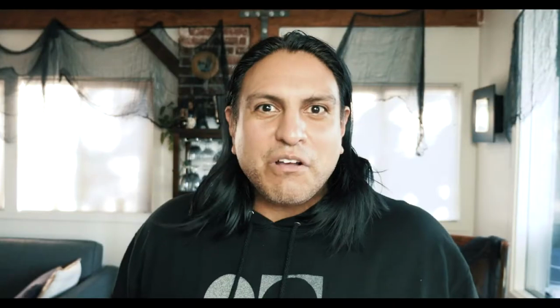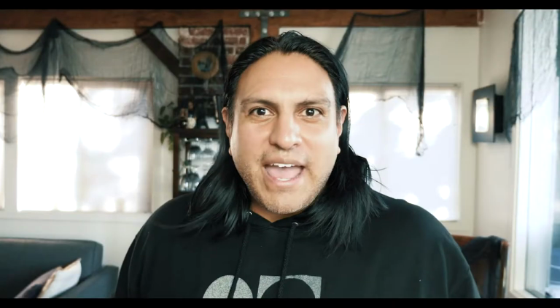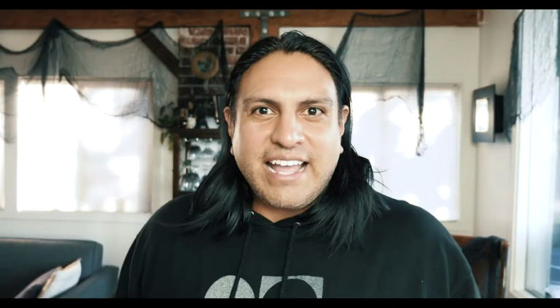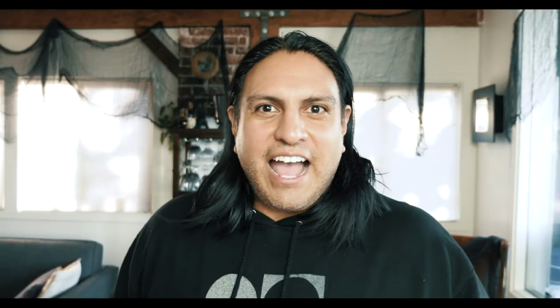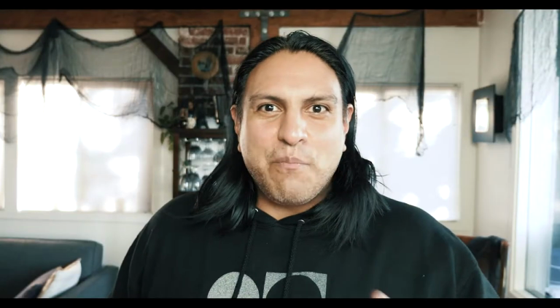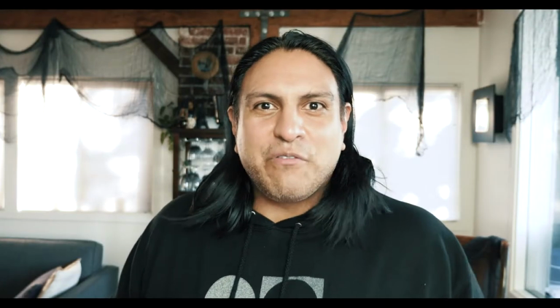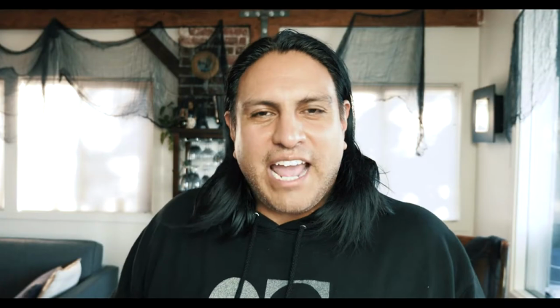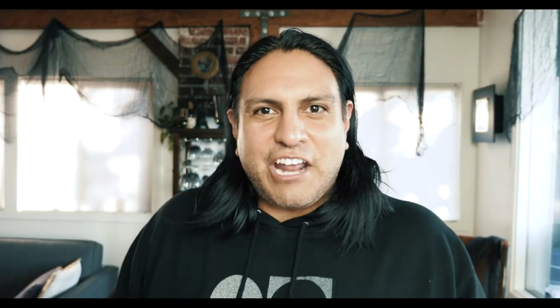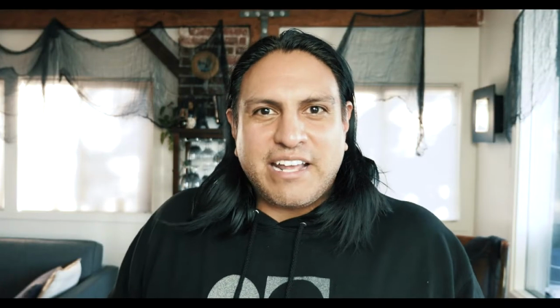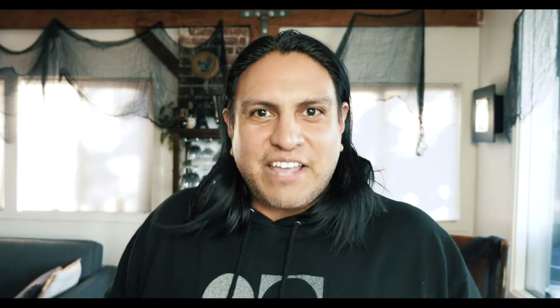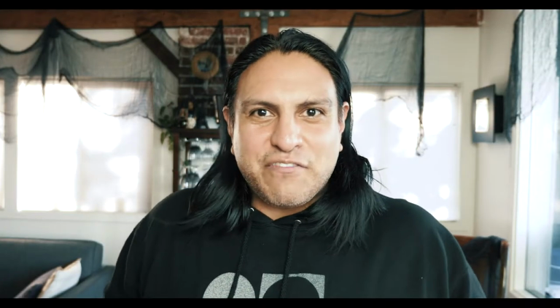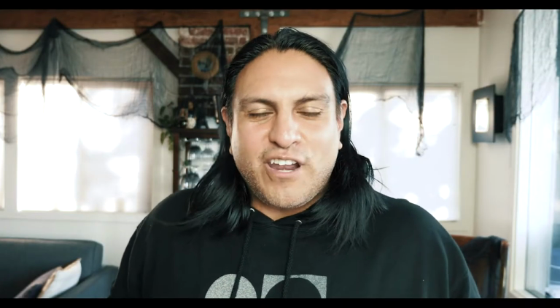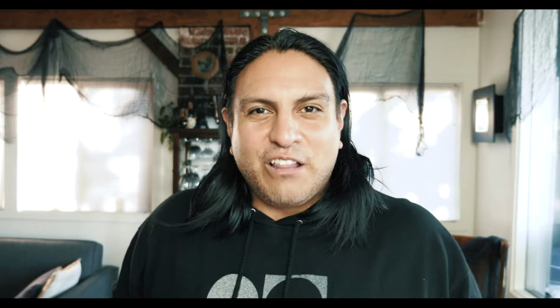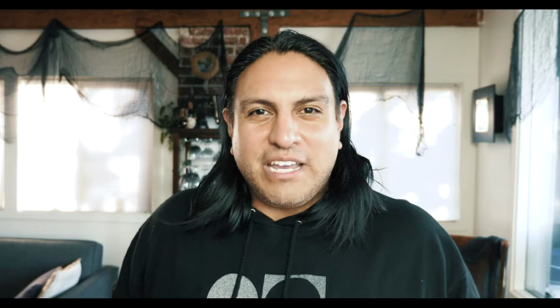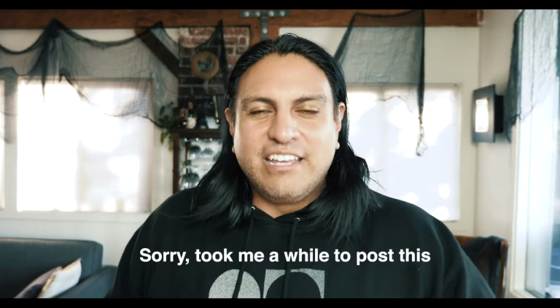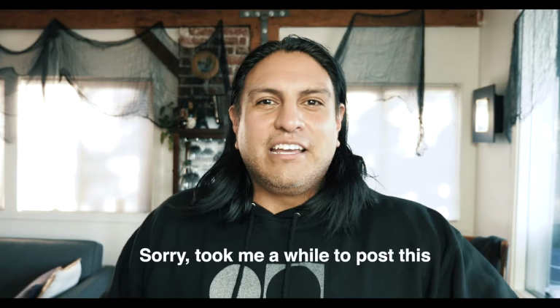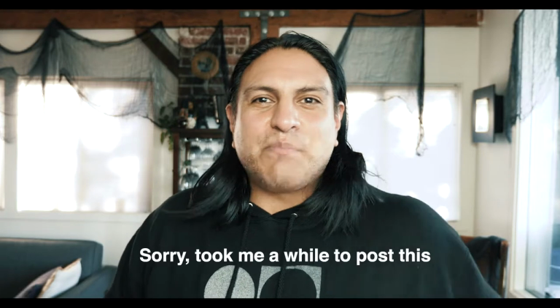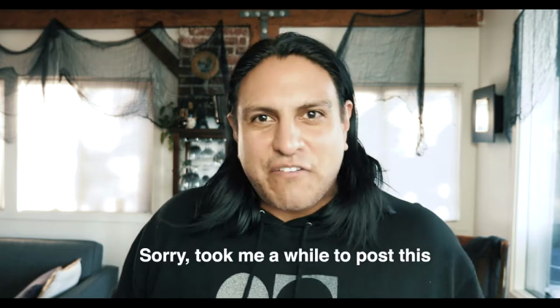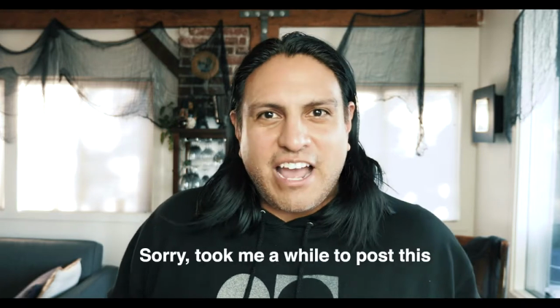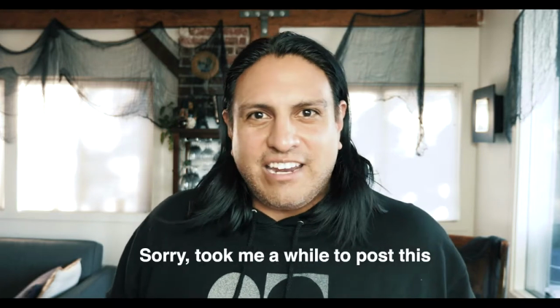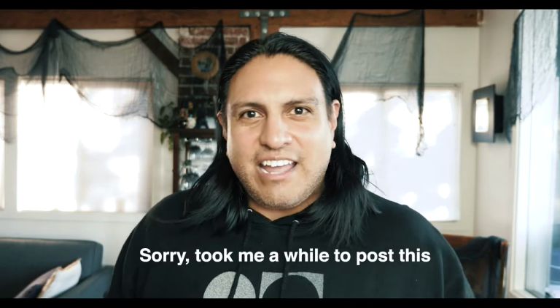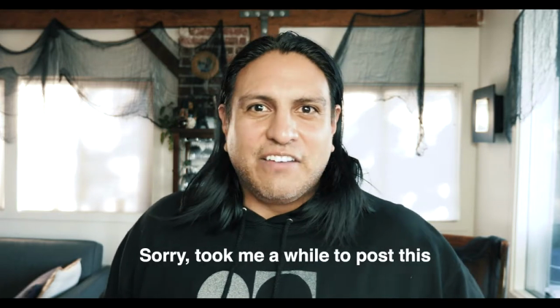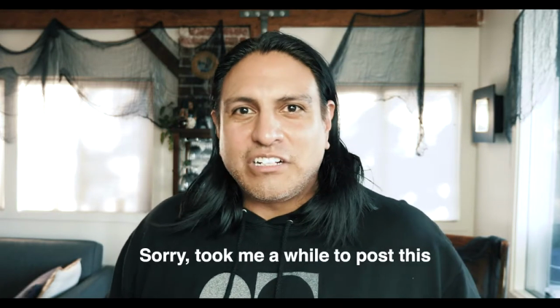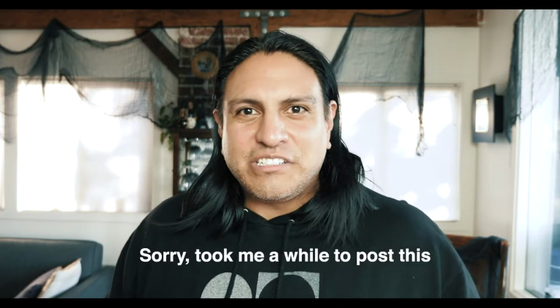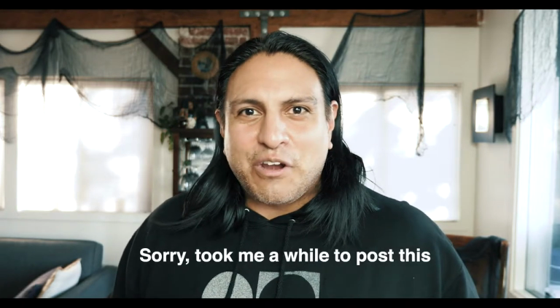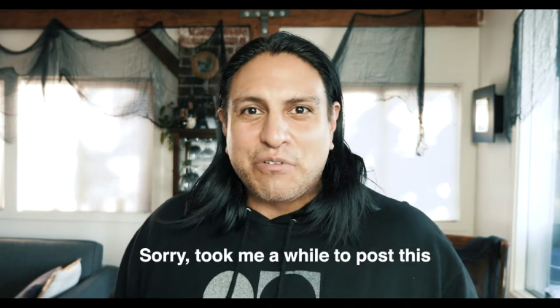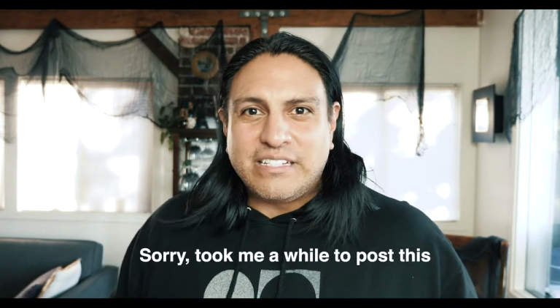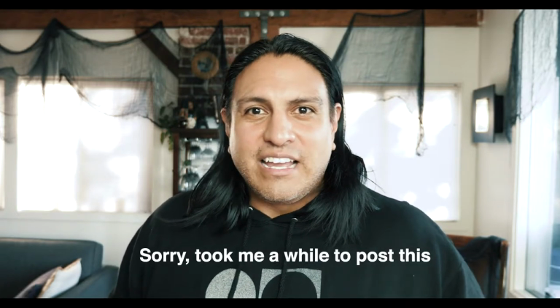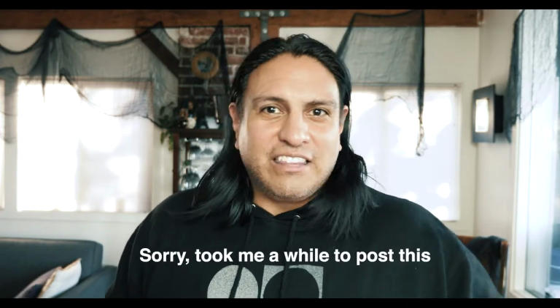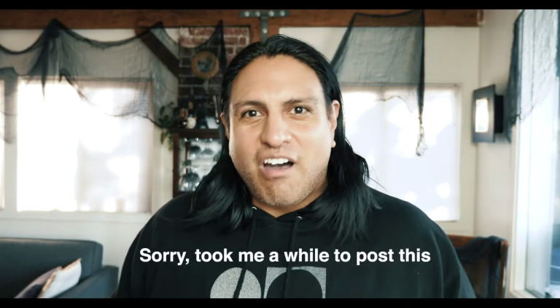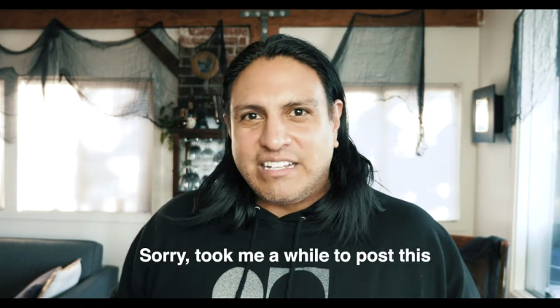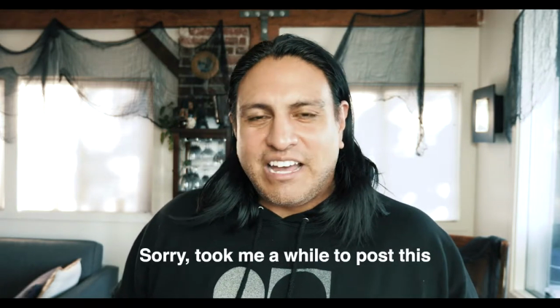Welcome back. I hope everyone had a great, safe, and fun Halloween. It's my favorite holiday. I love watching scary movies. I love all that stuff.